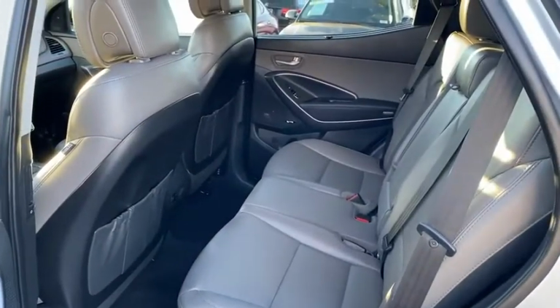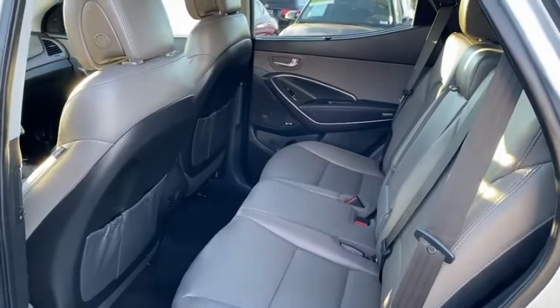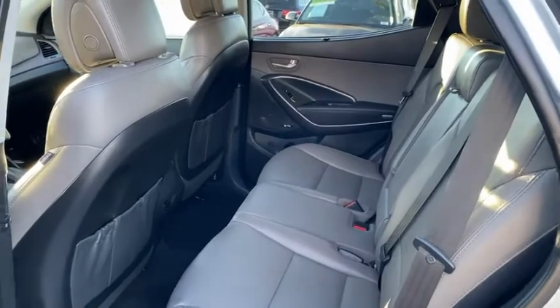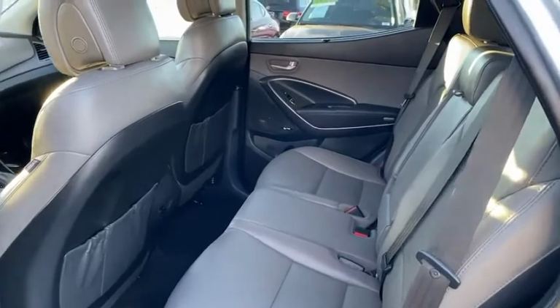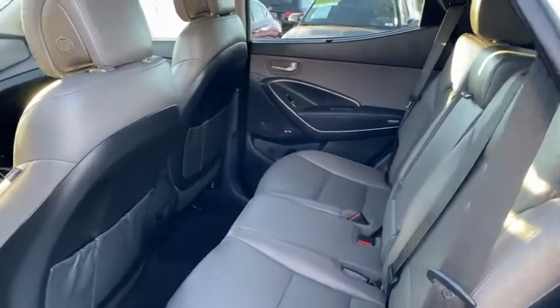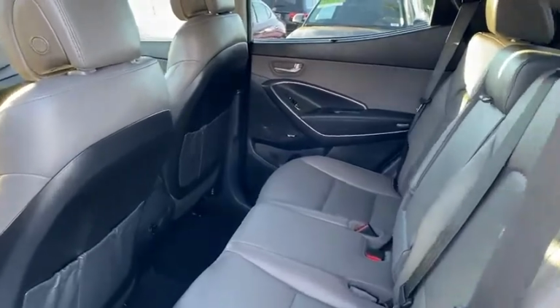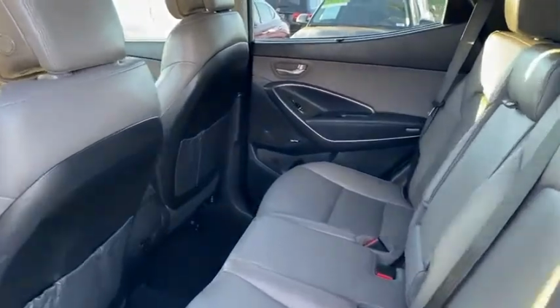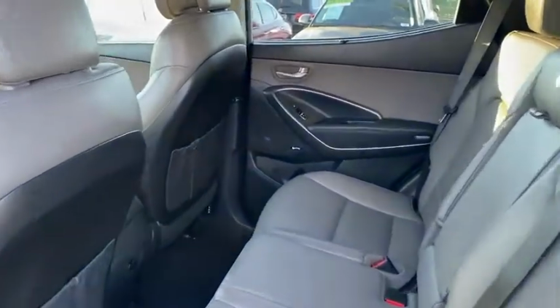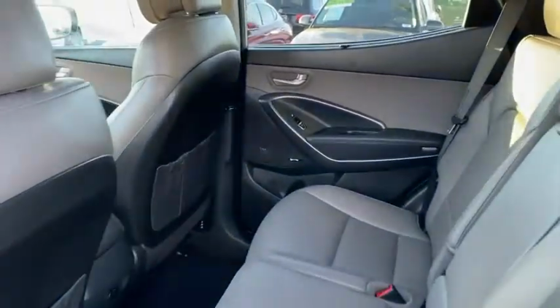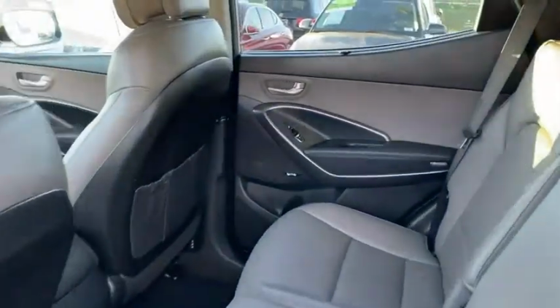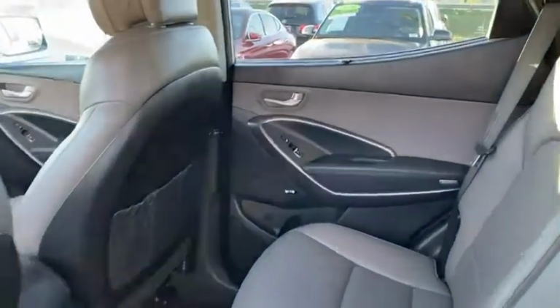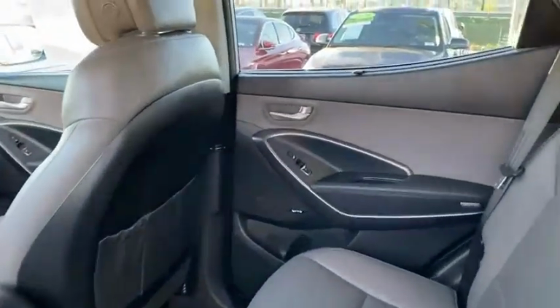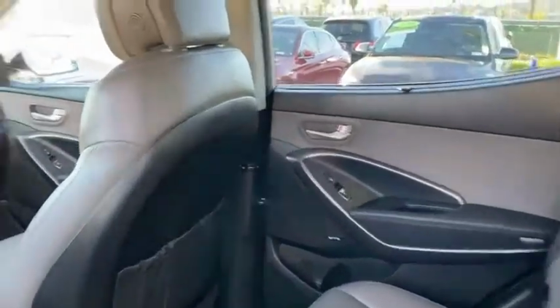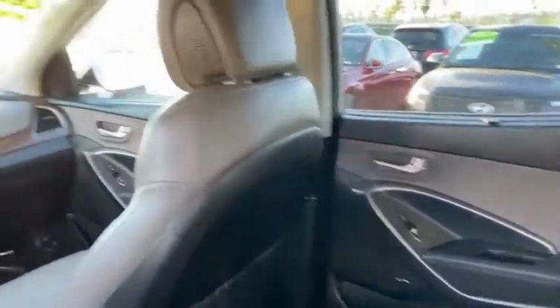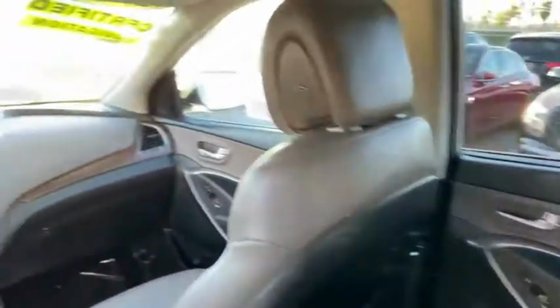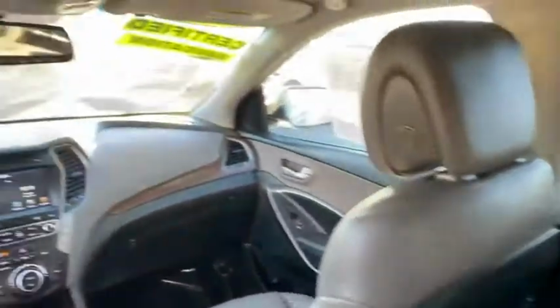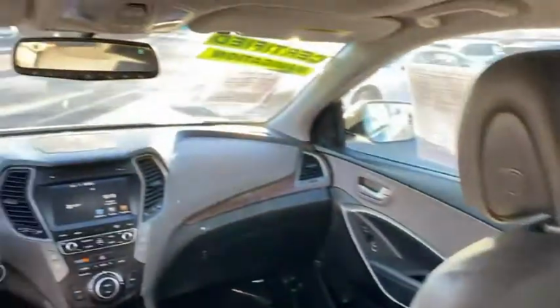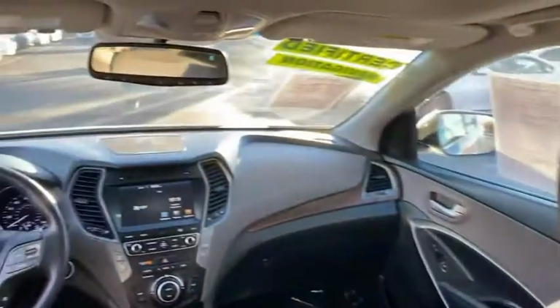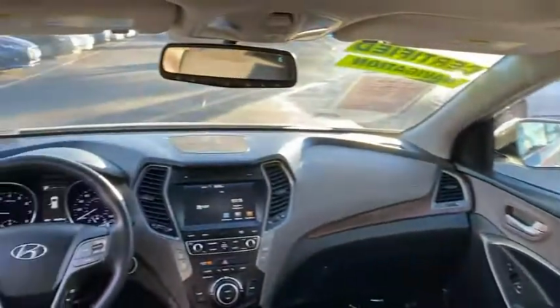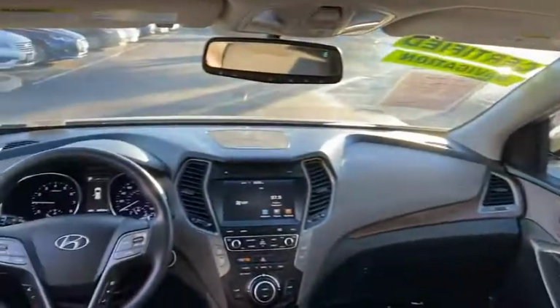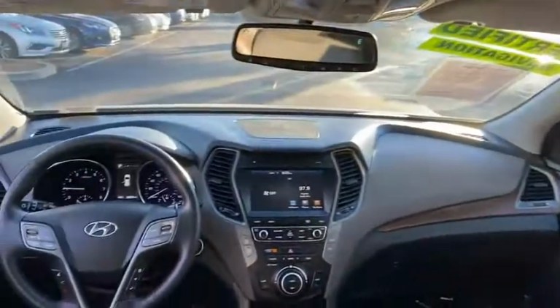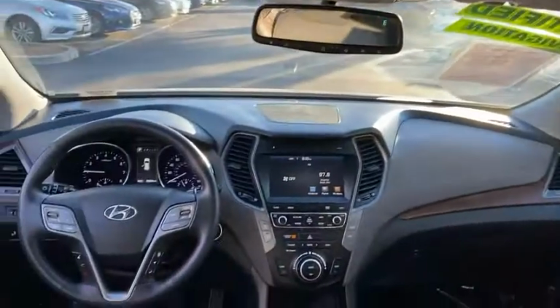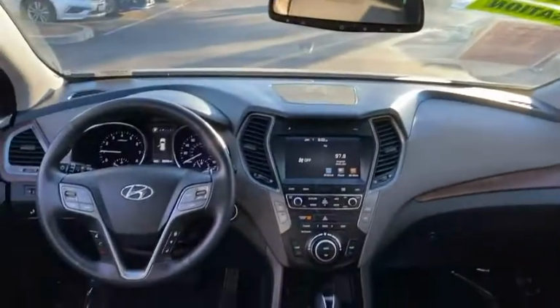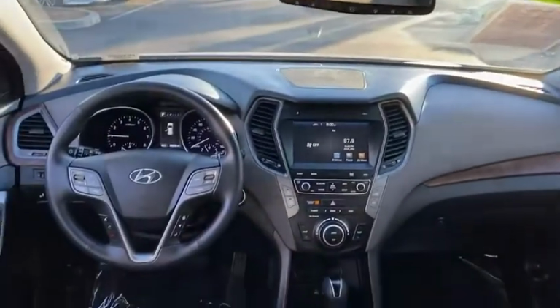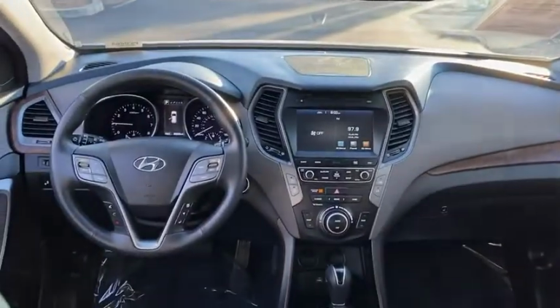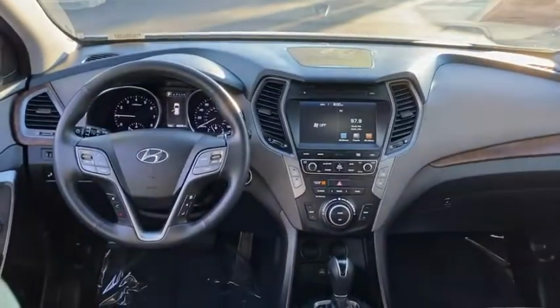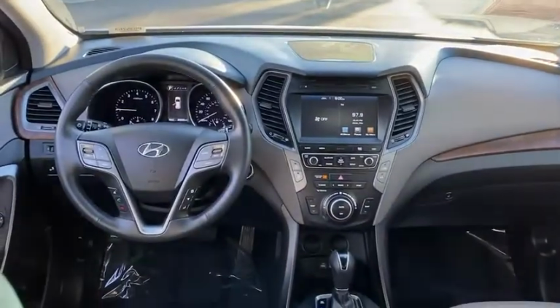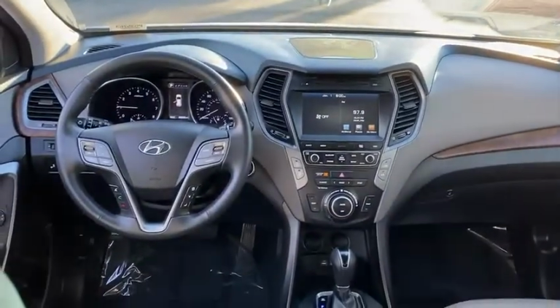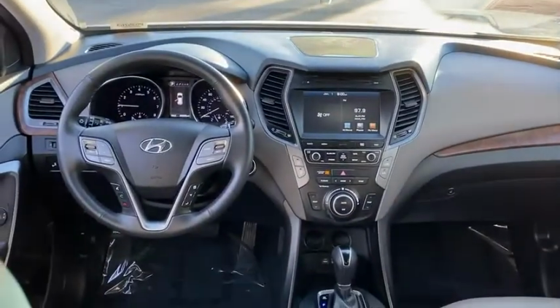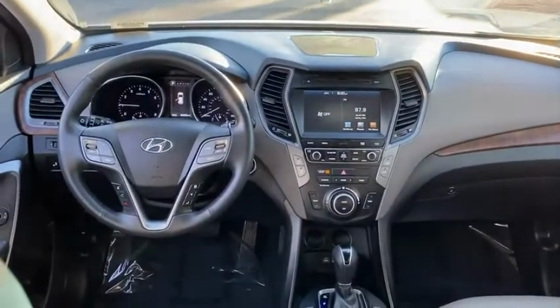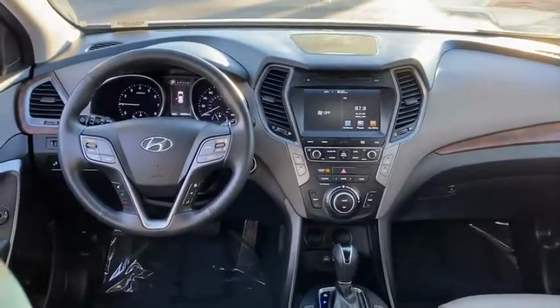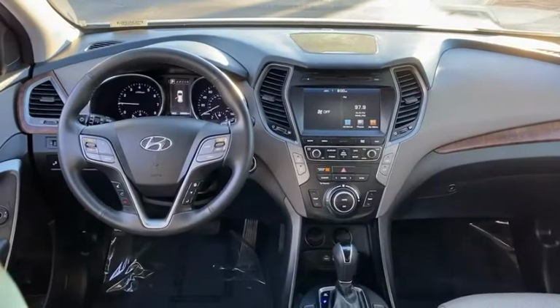CD player. Remote keyless entry. Daytime running lights. Come see the car for yourself.